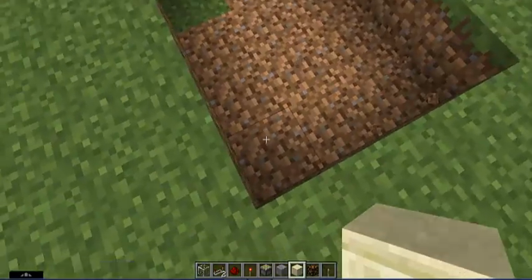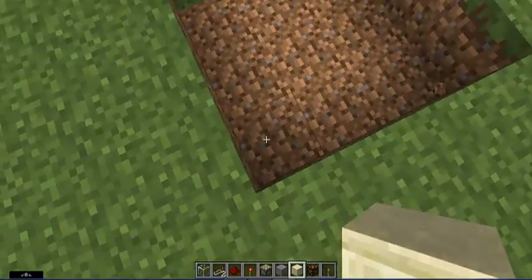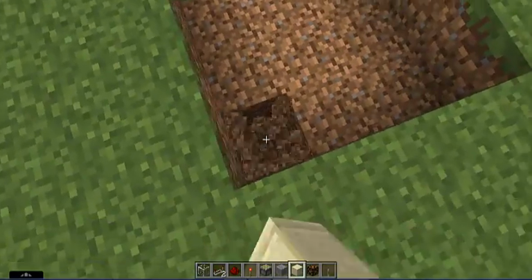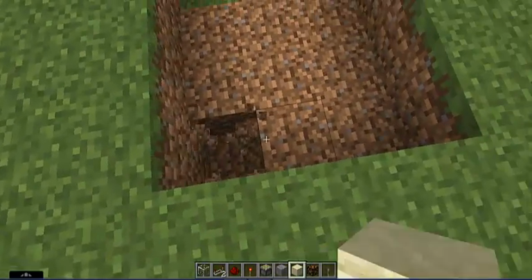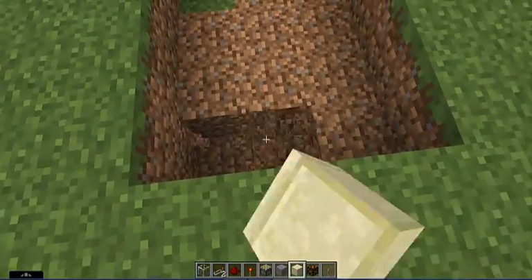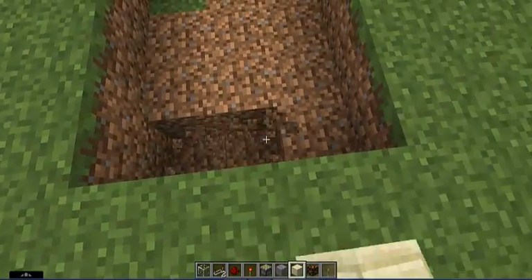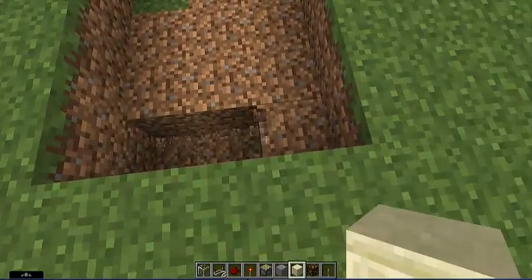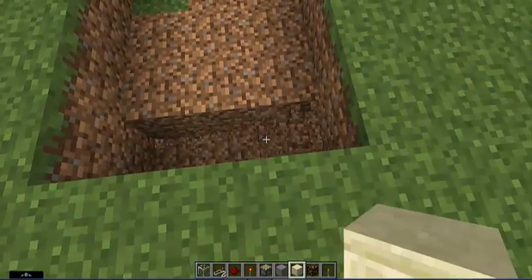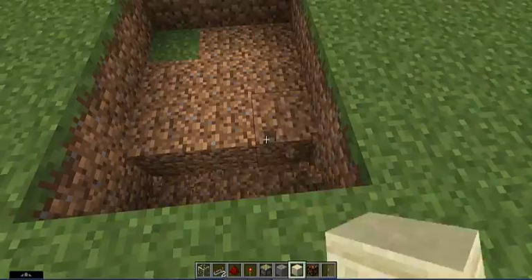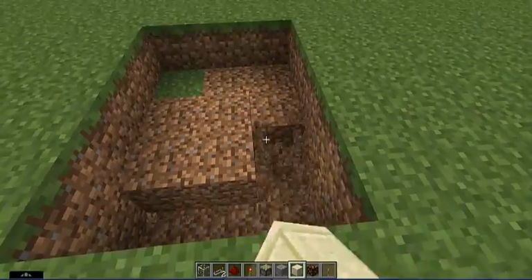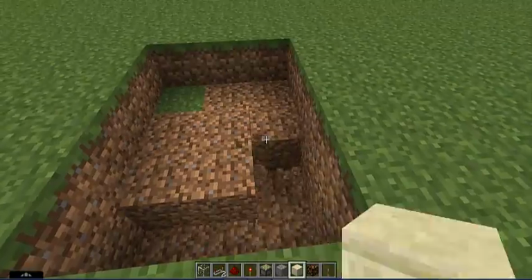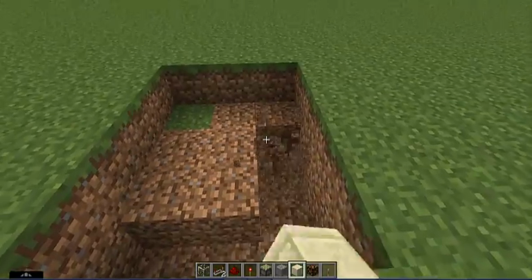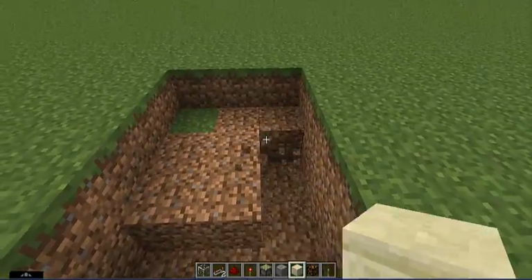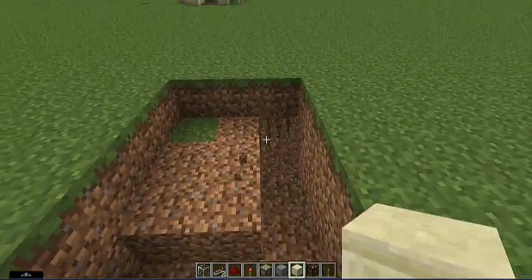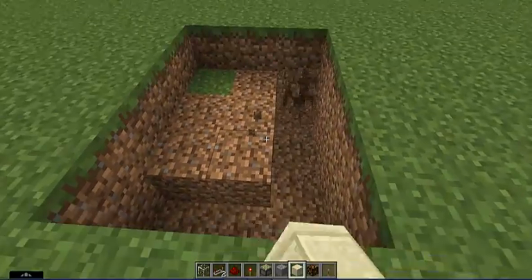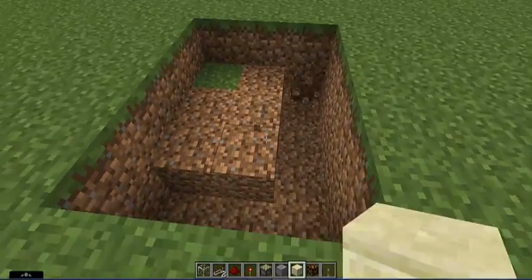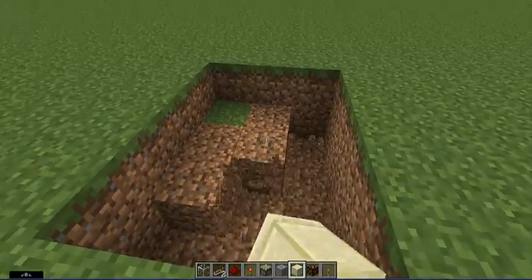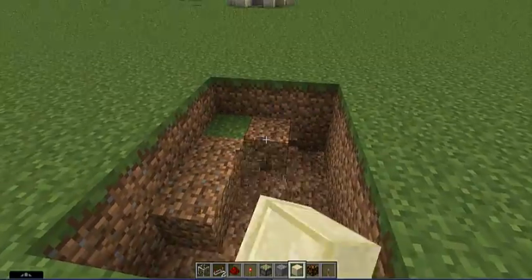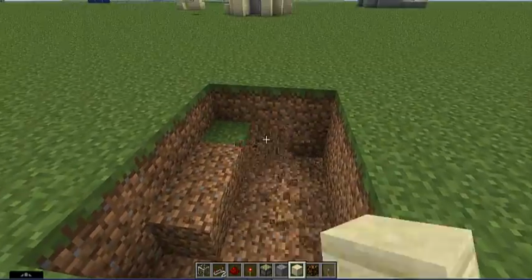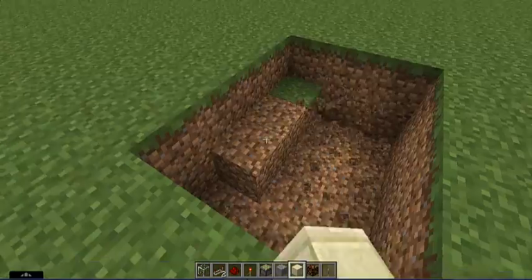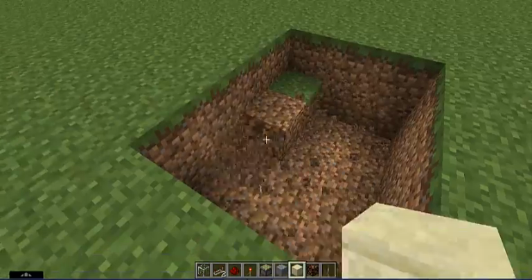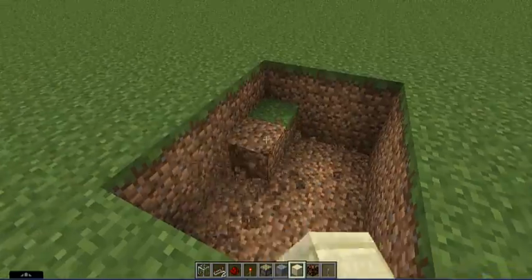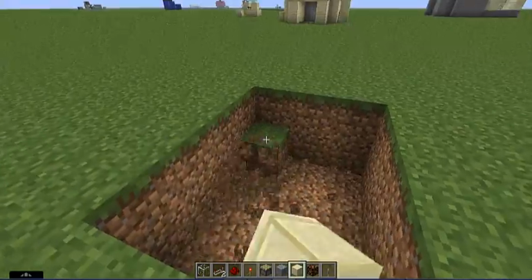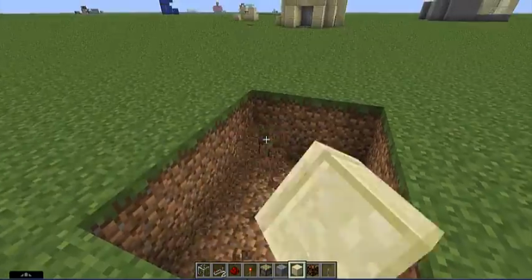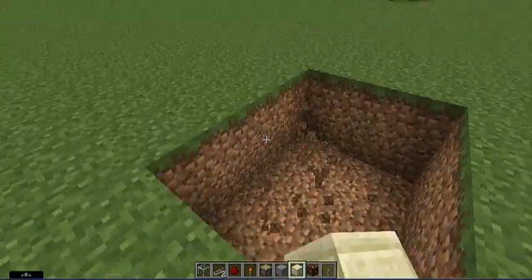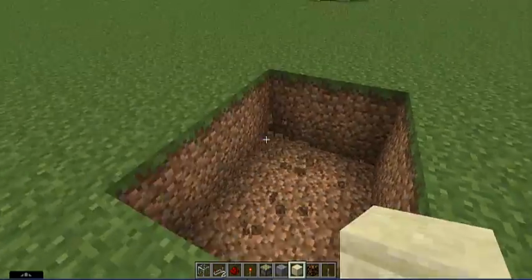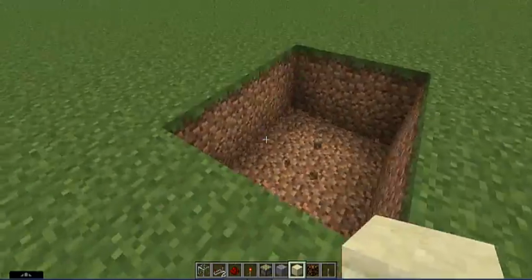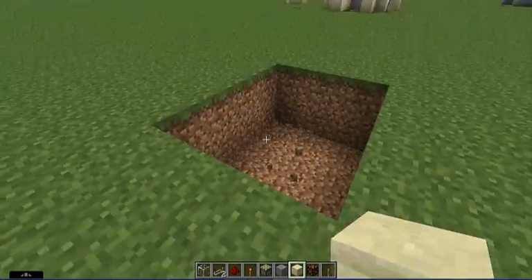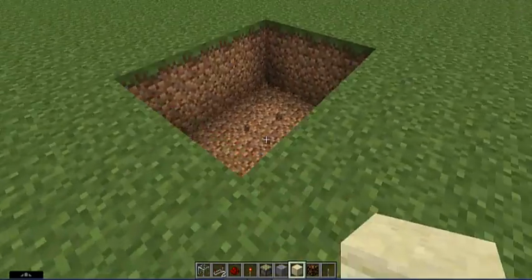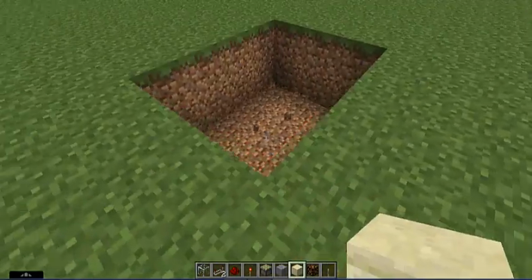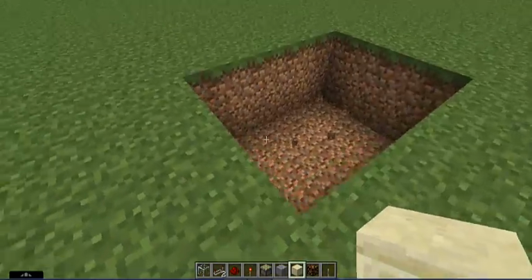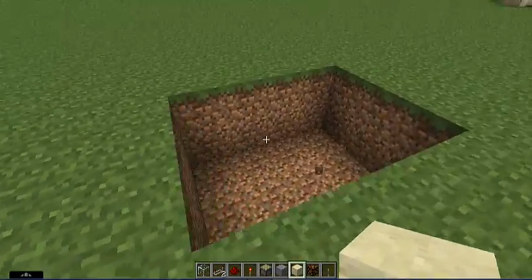First, what you're gonna want to do is build or dig out a three by four and two deep, so you get a three by four hole, and then dig it down like so.